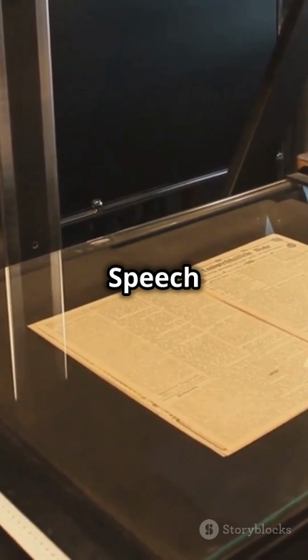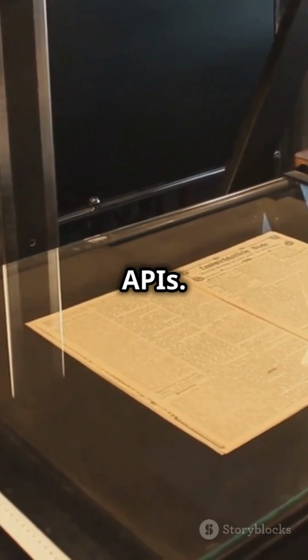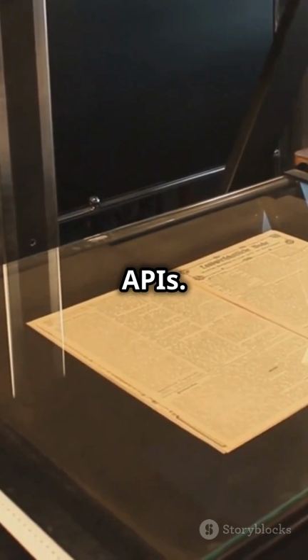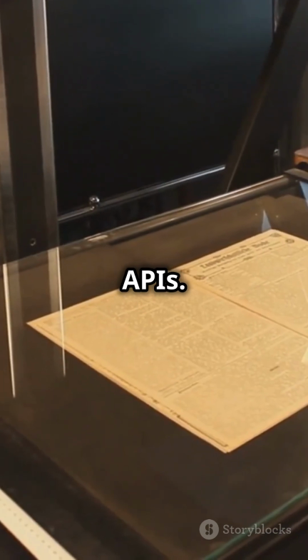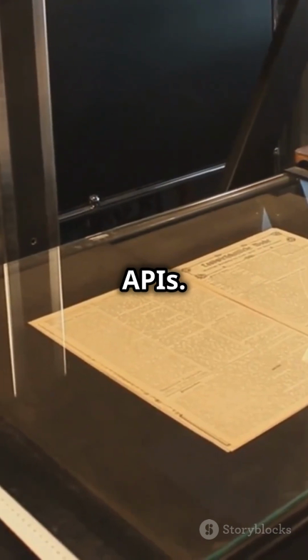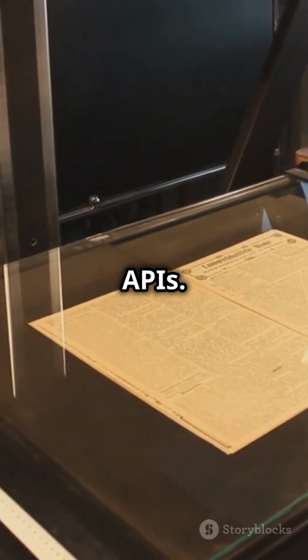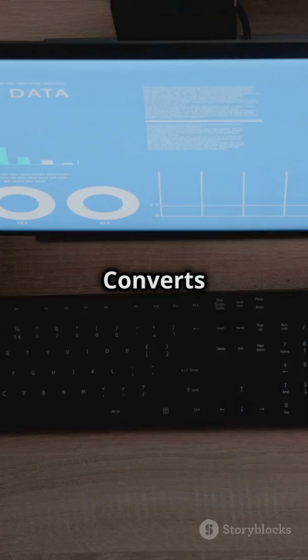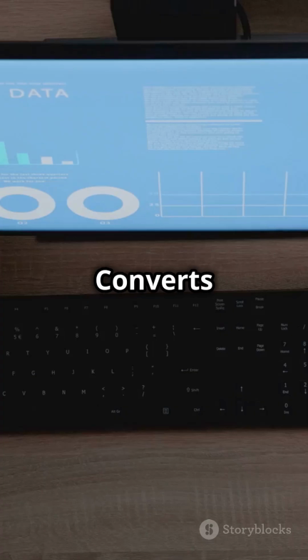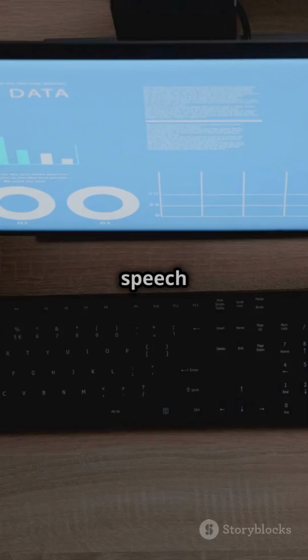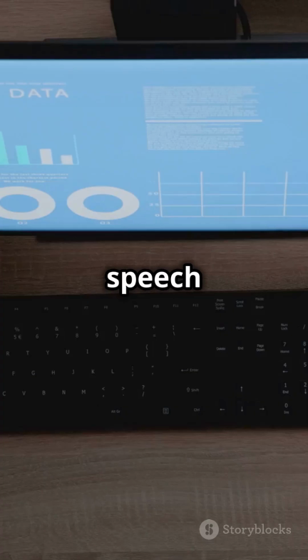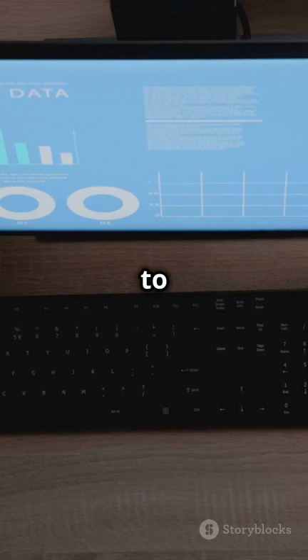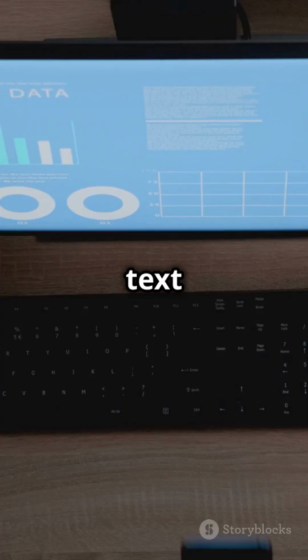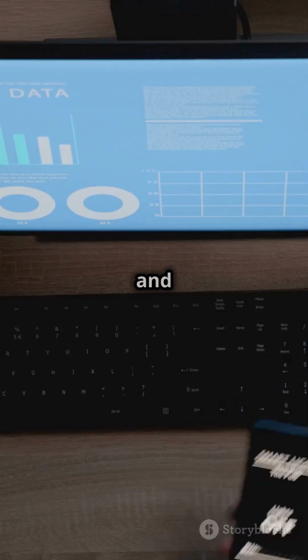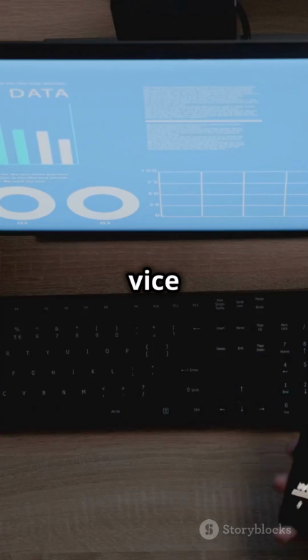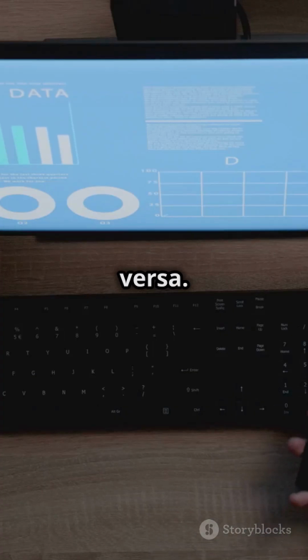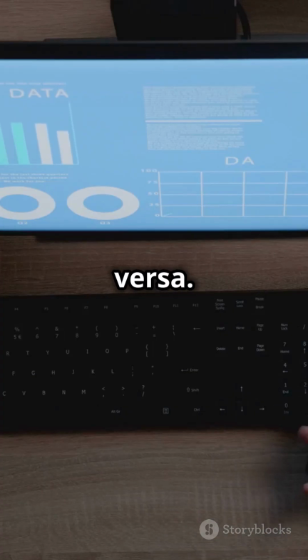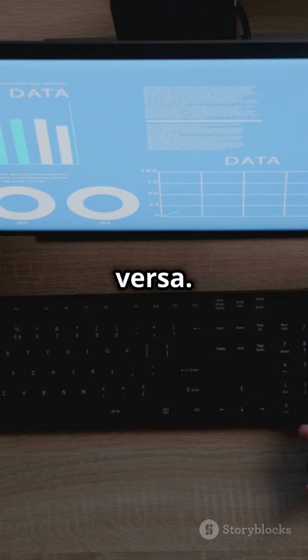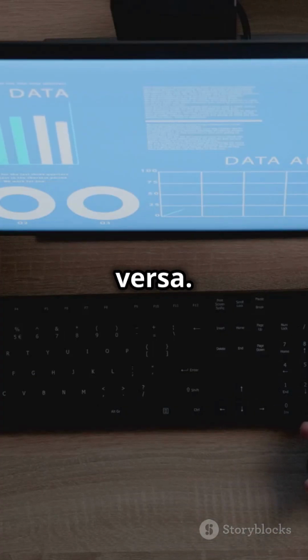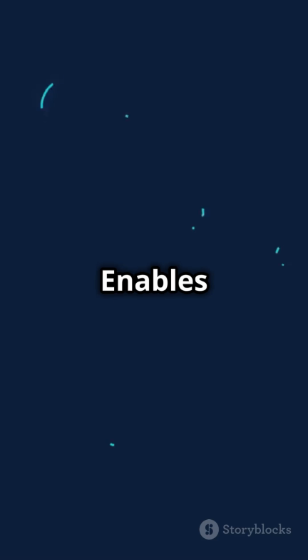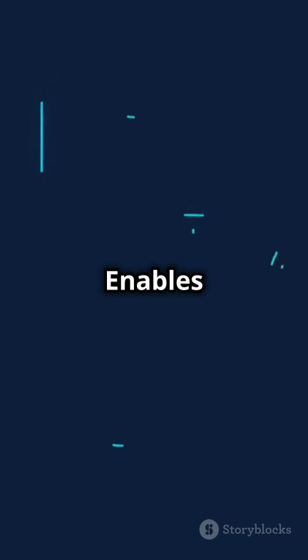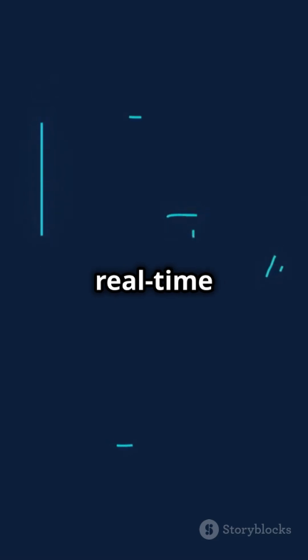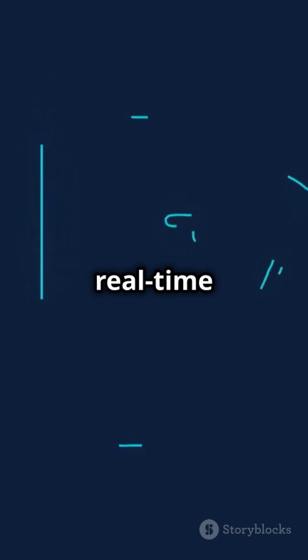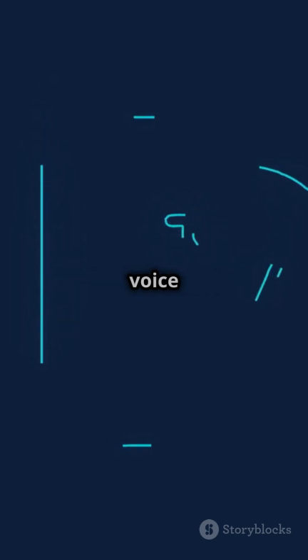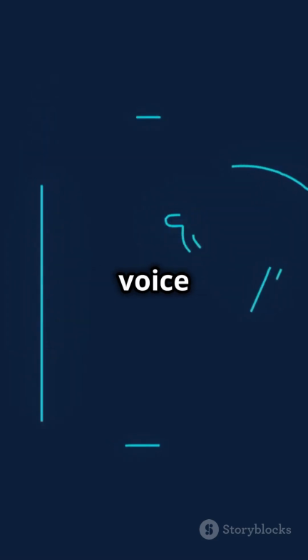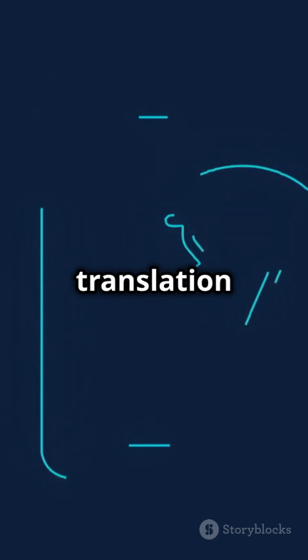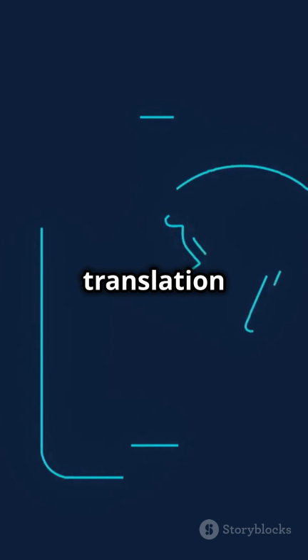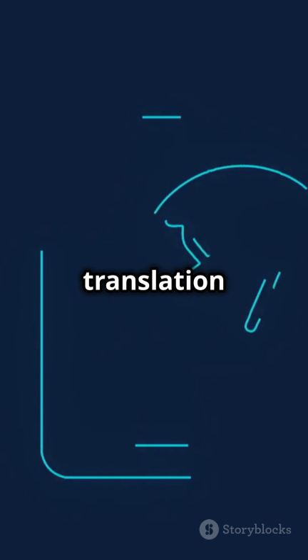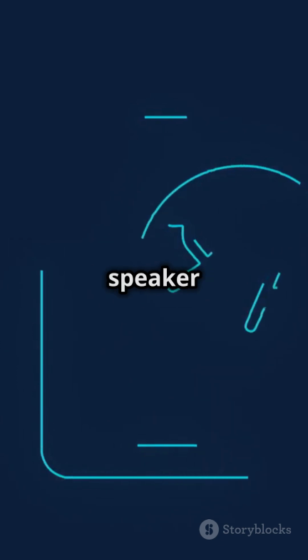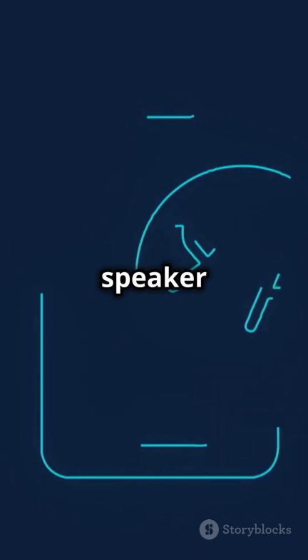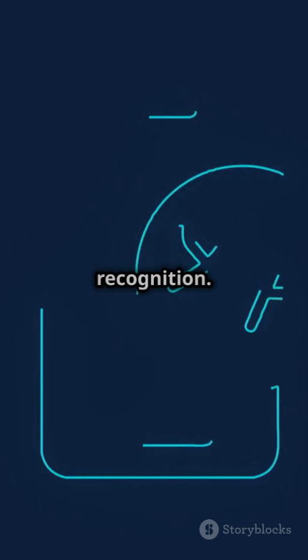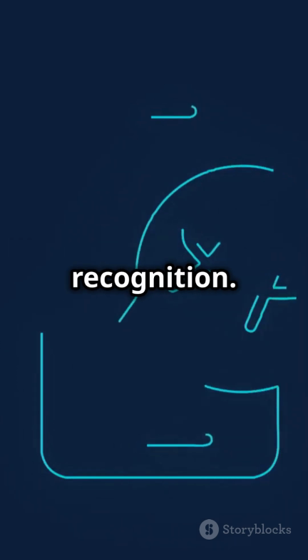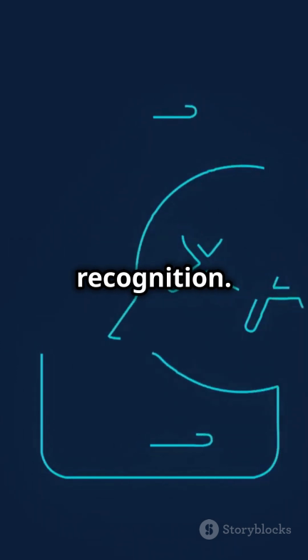Speech APIs: converts speech to text and vice versa, enables real-time voice translation and speaker recognition.